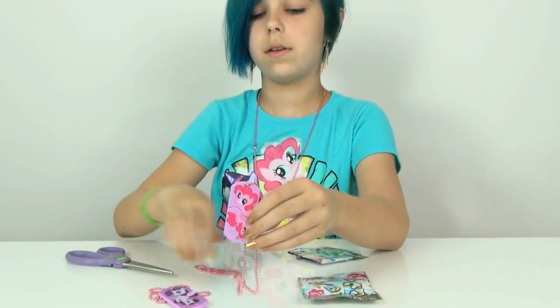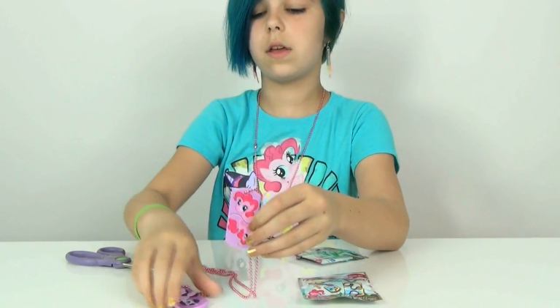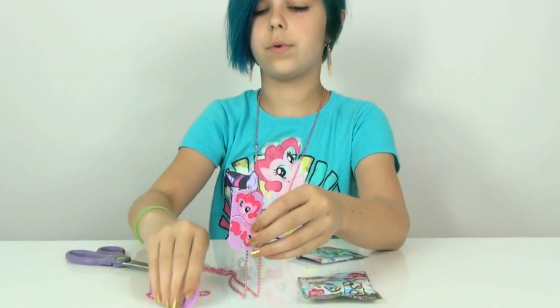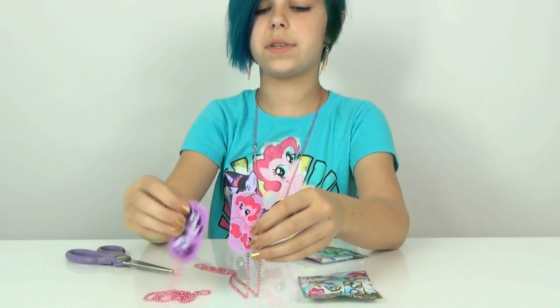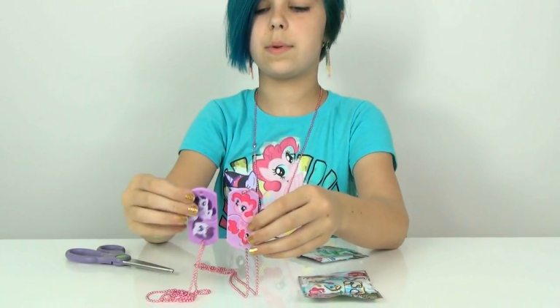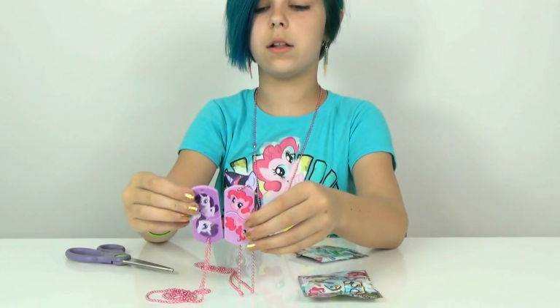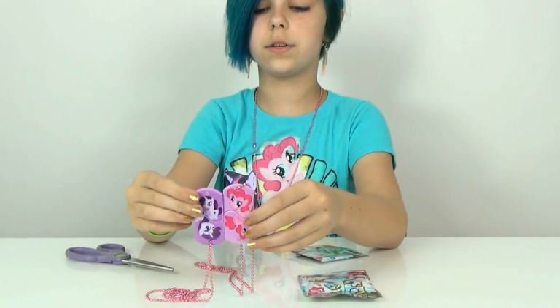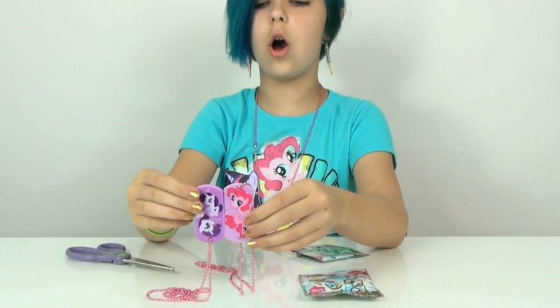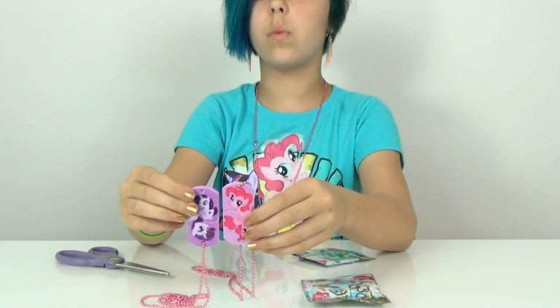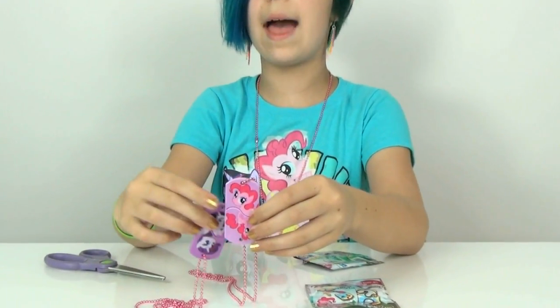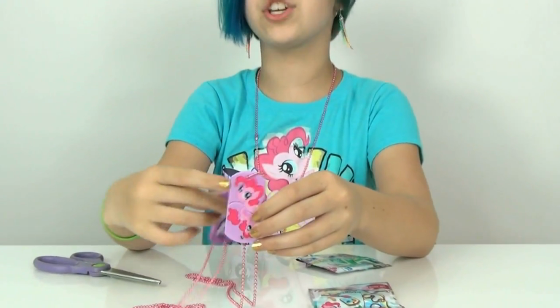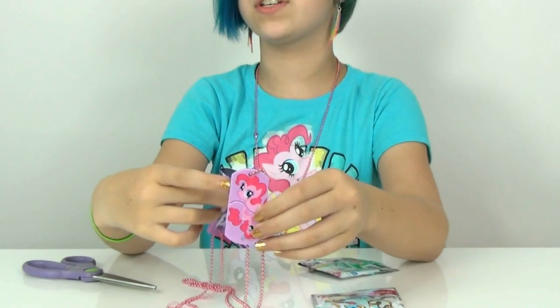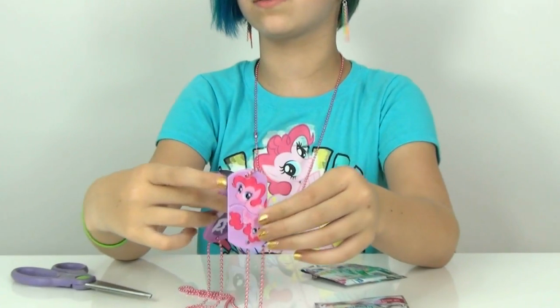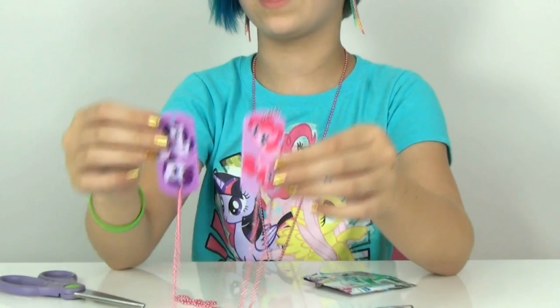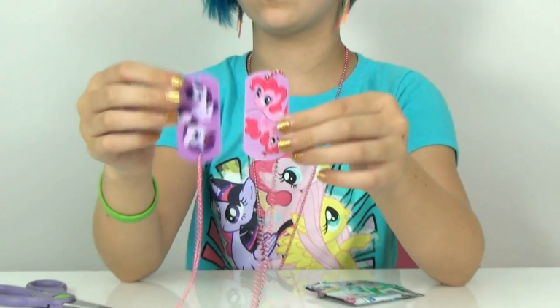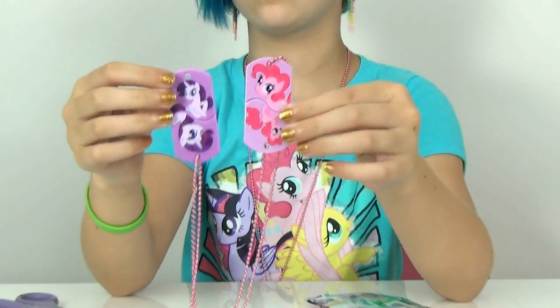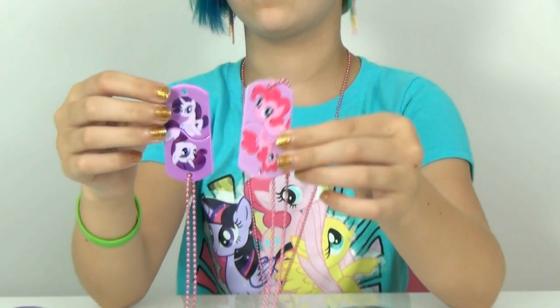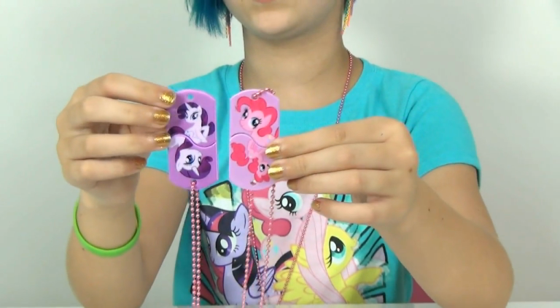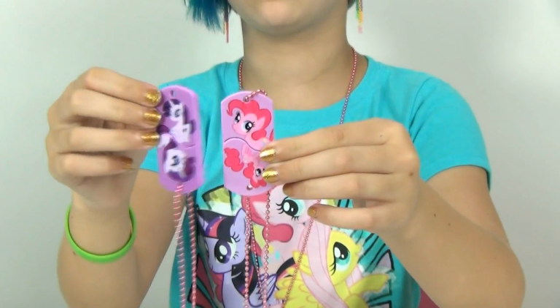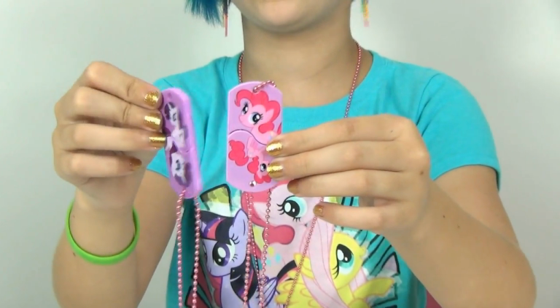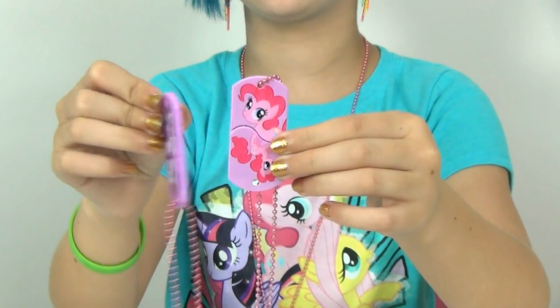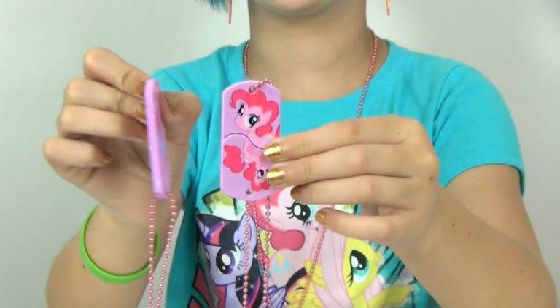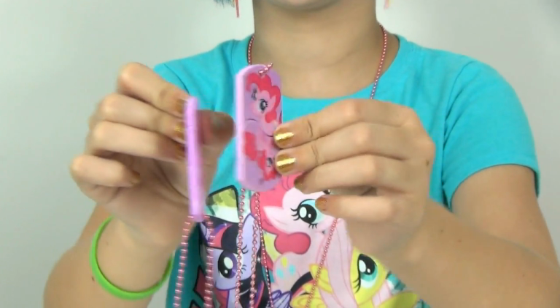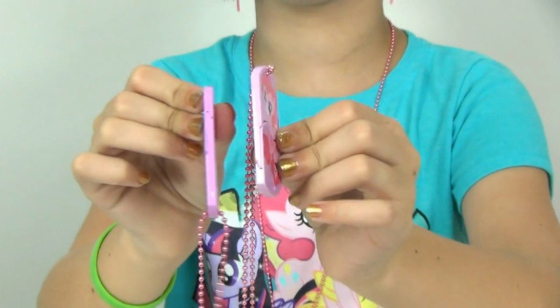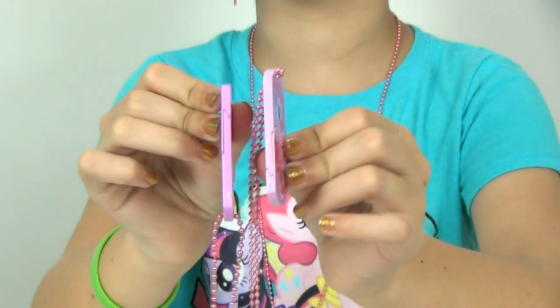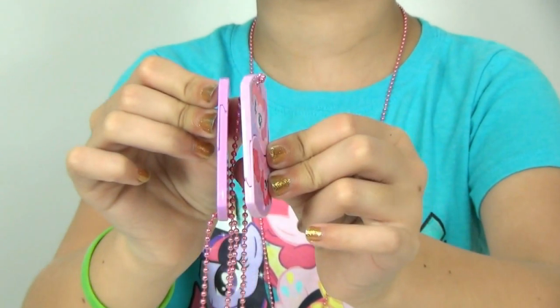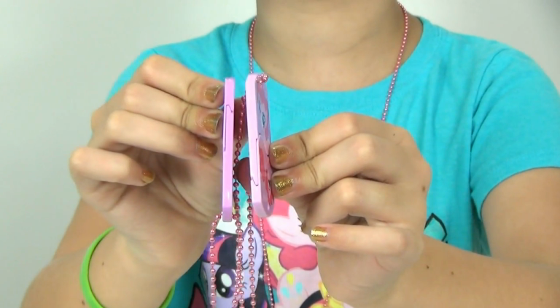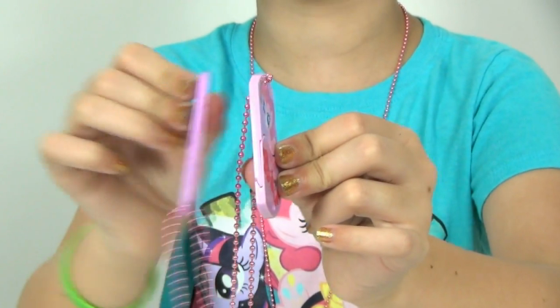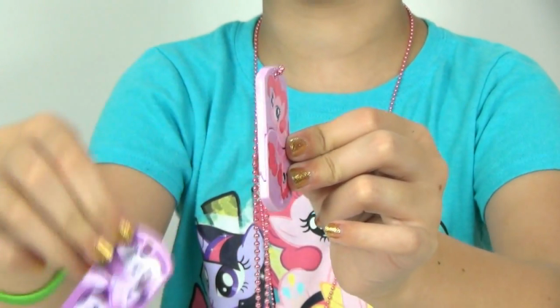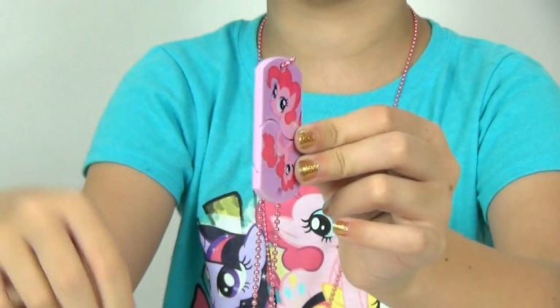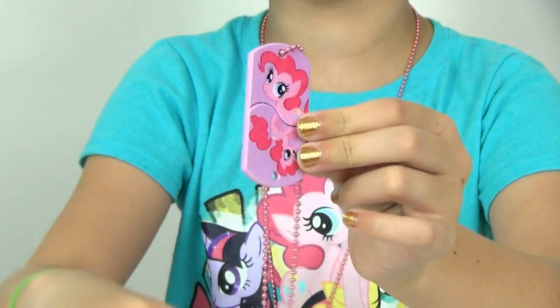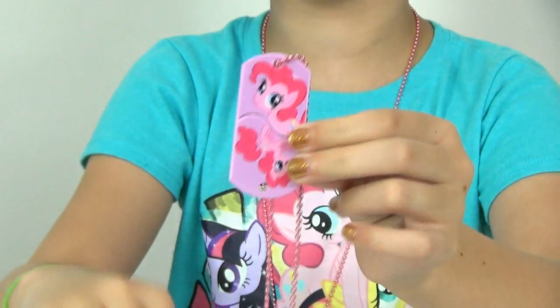They are both similar colors. Well actually she is a little lighter - Rarity is like a darker purple and Pinkie Pie is a lighter purple.